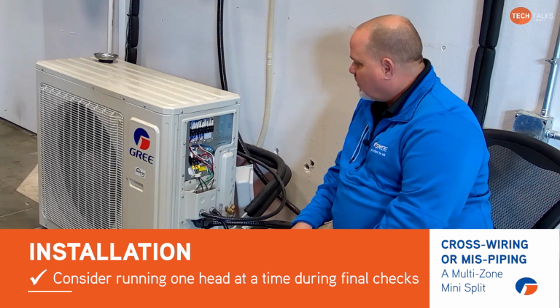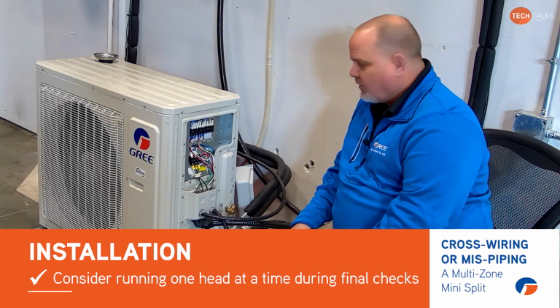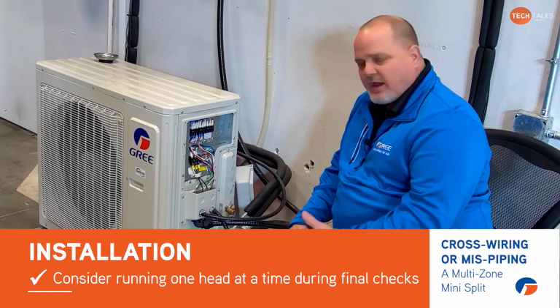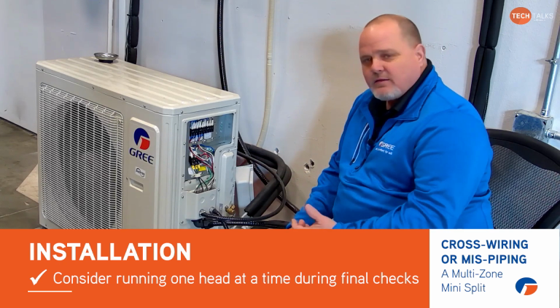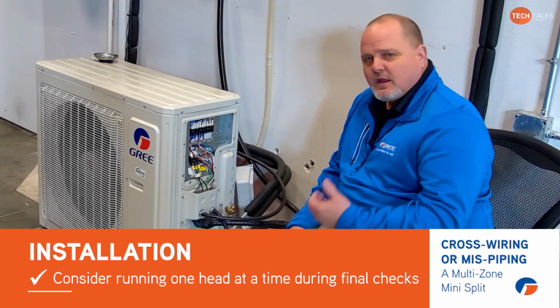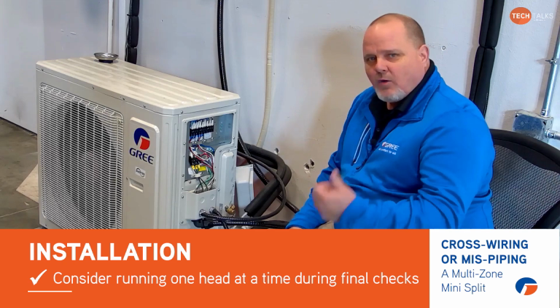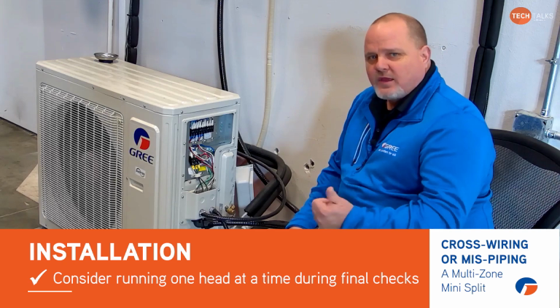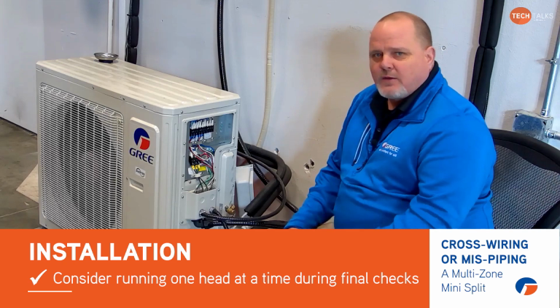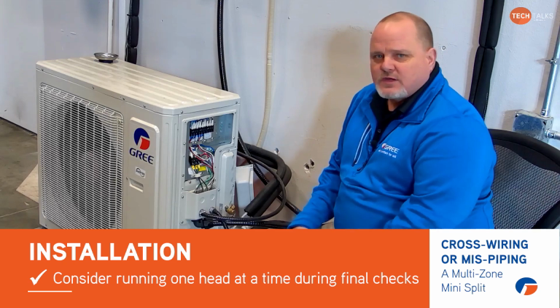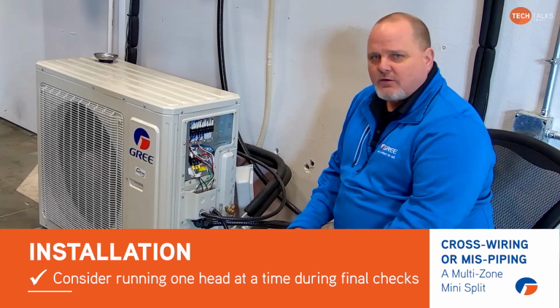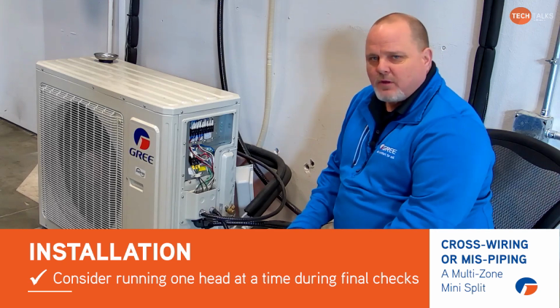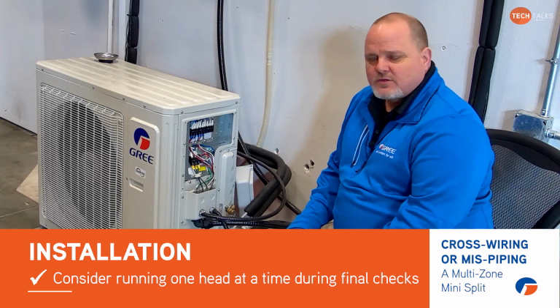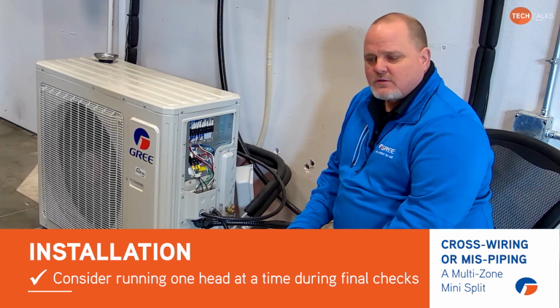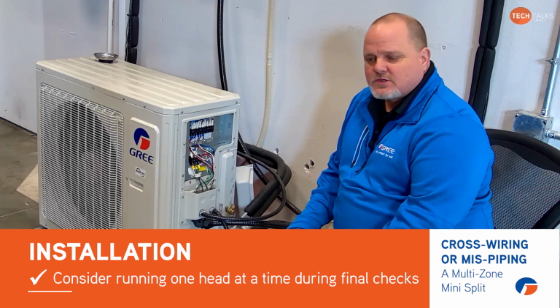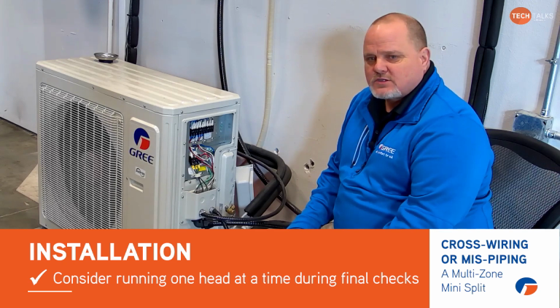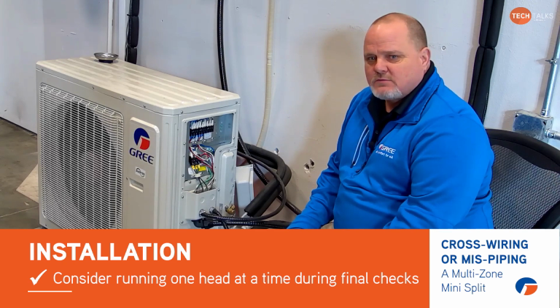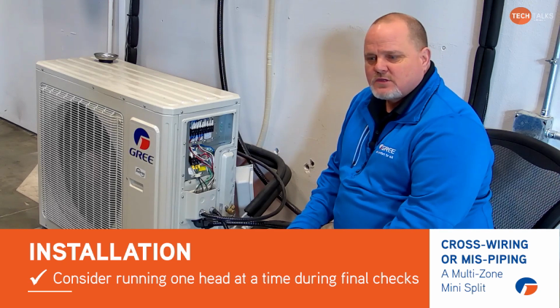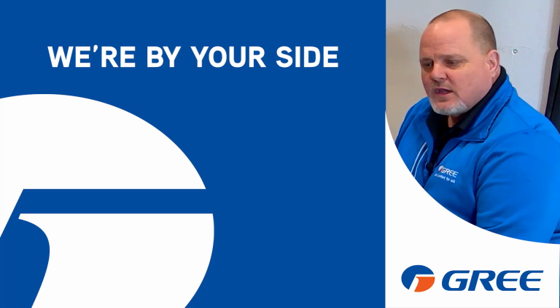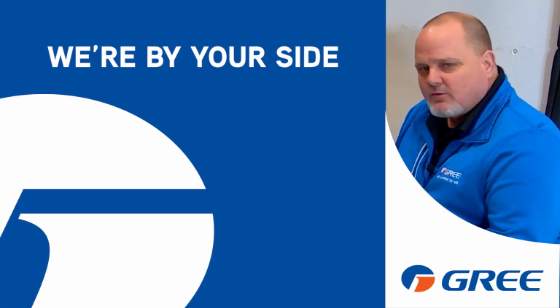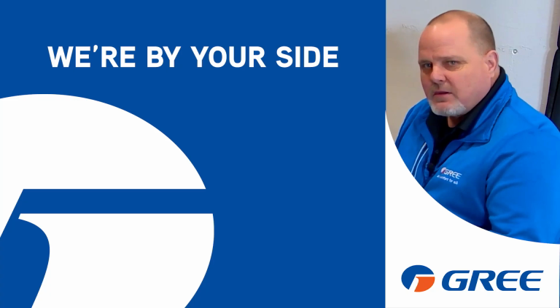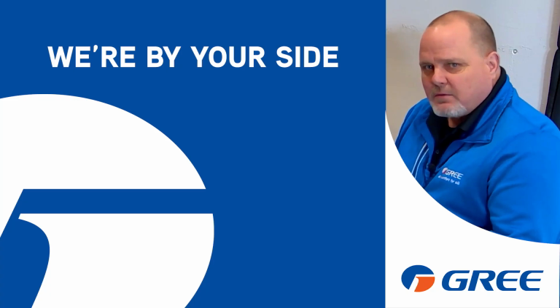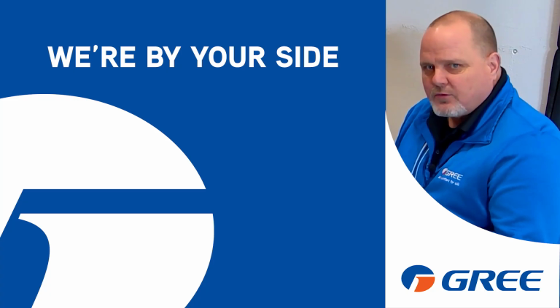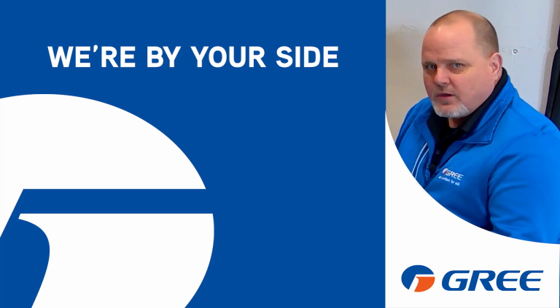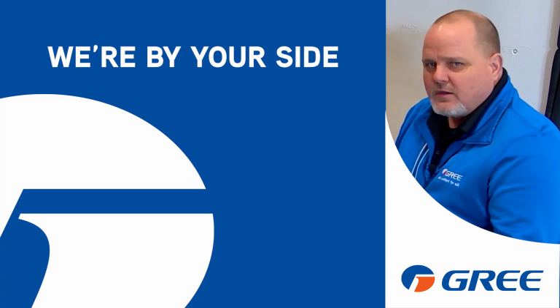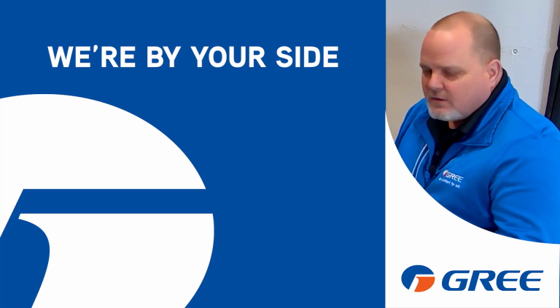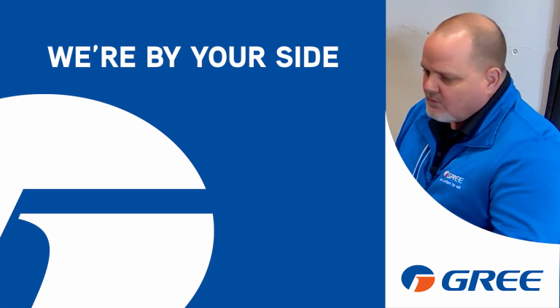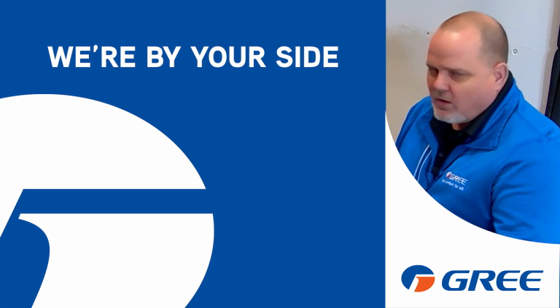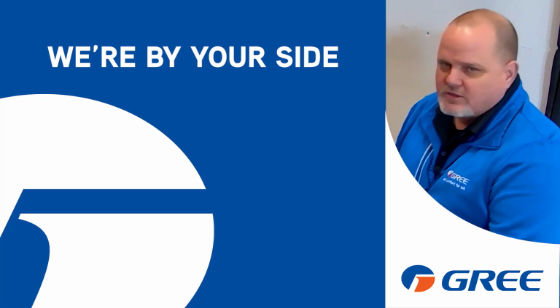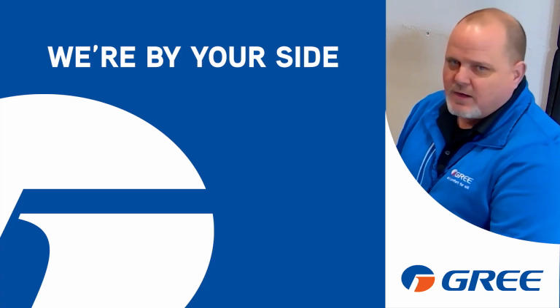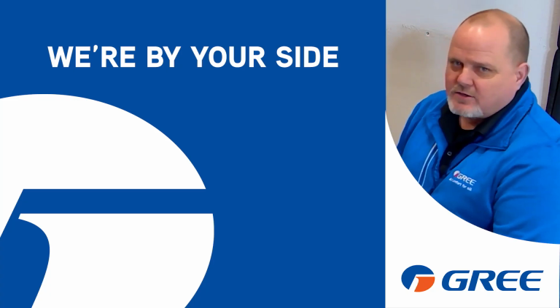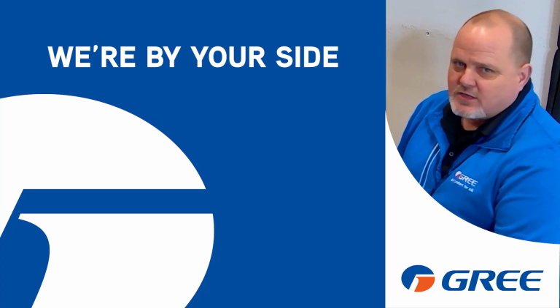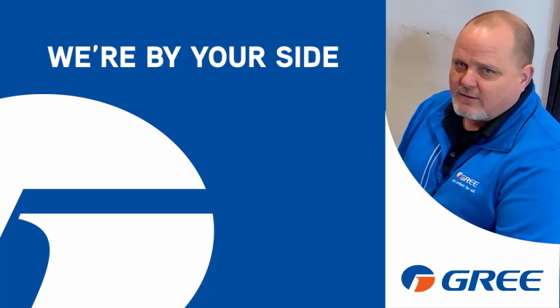So with that, hope that helps you out with multi-zone systems, and remember — with GREE, we're always by your side.